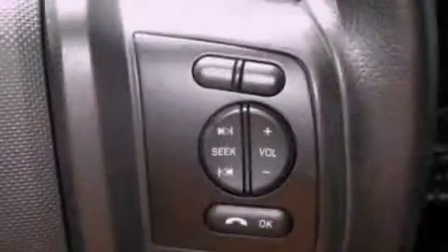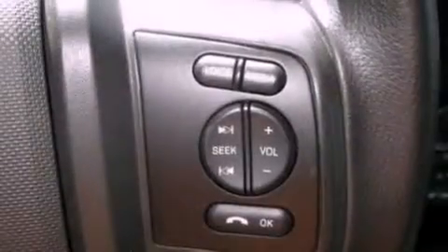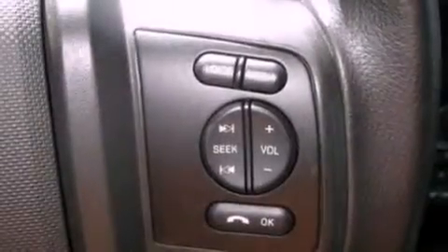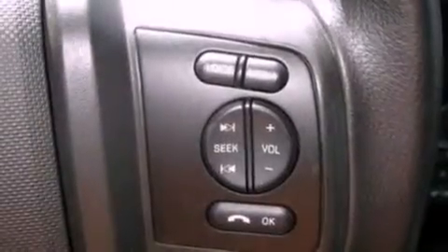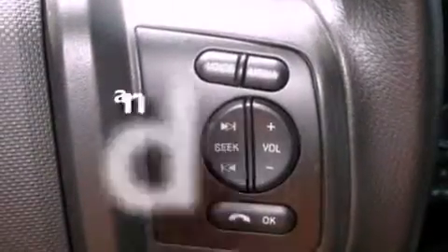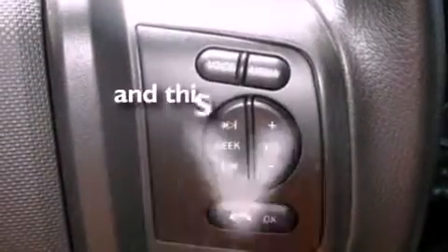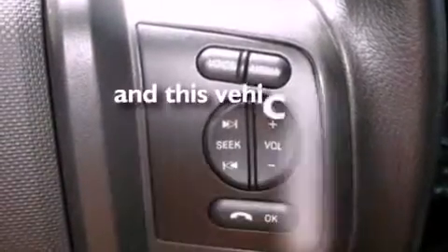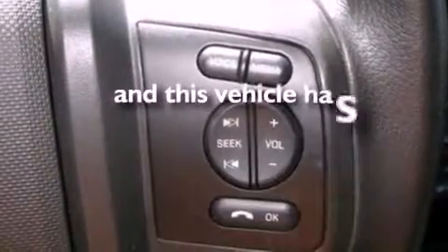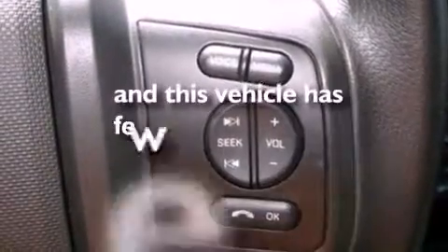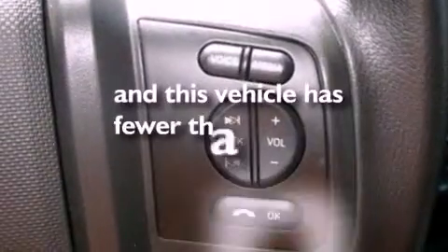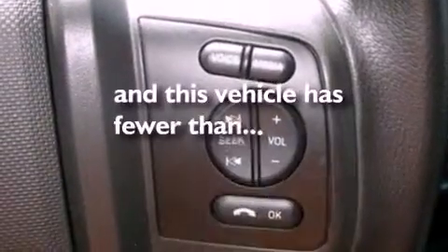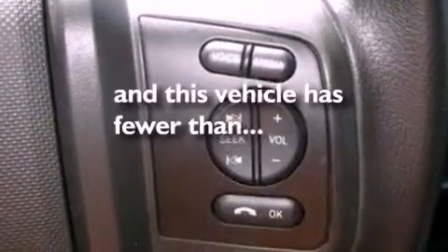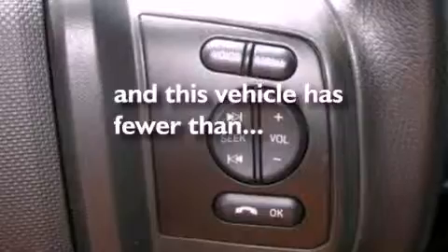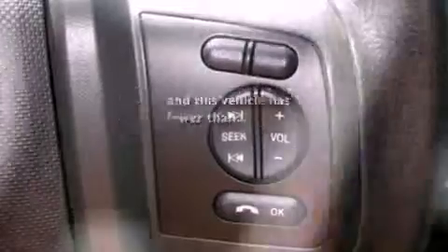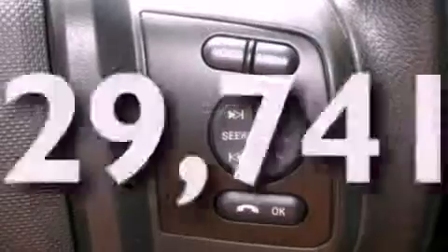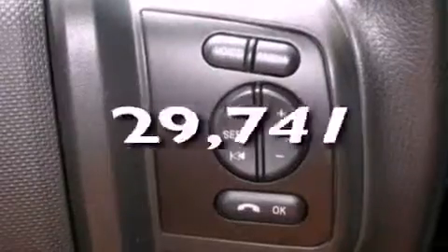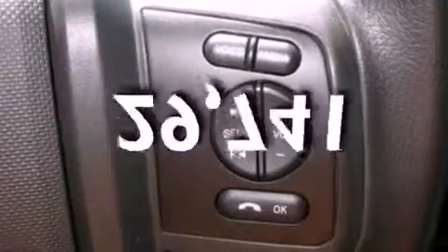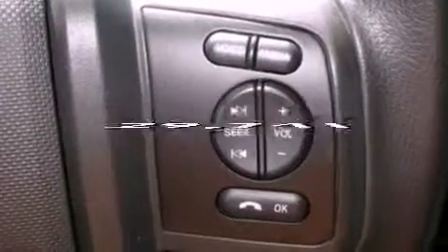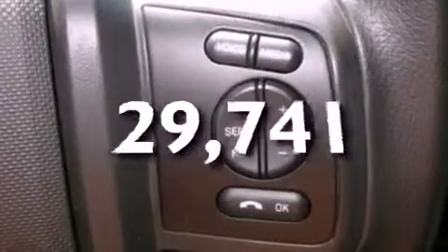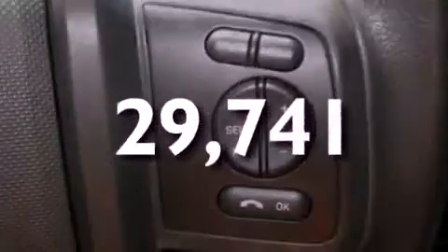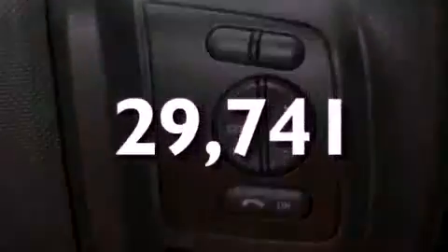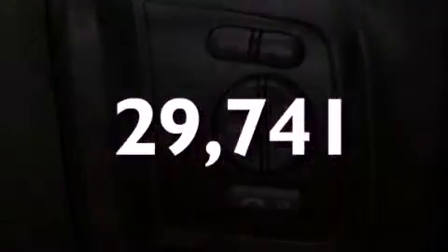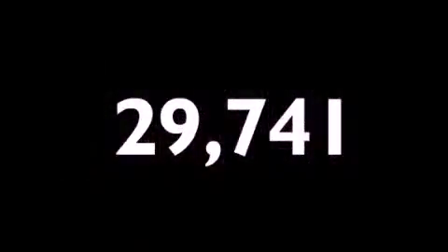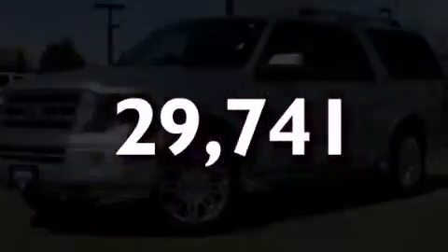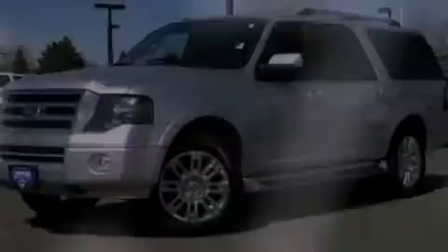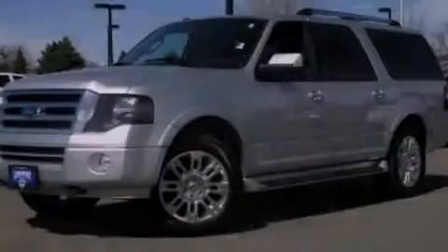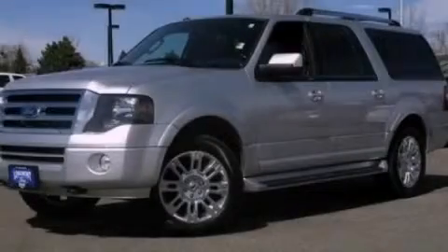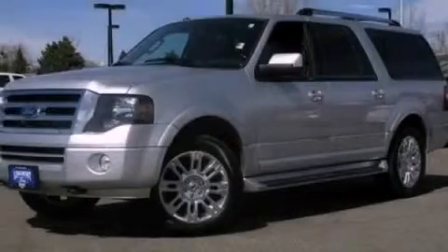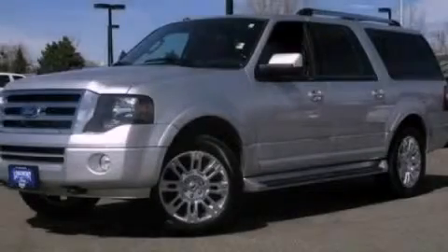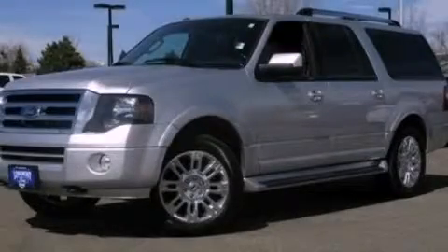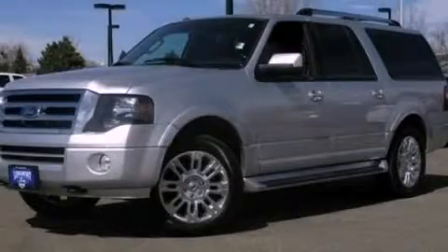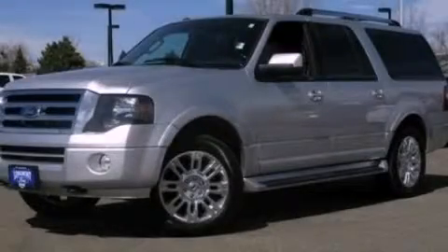And this vehicle has fewer than 30,000 miles on the odometer. Please call today to reserve this vehicle for a test drive.